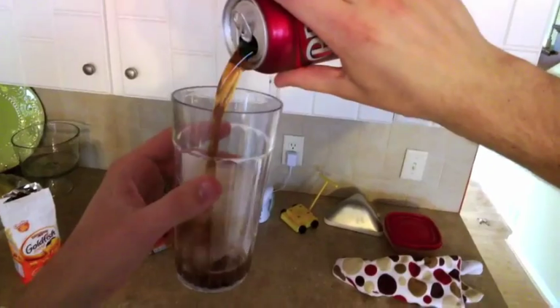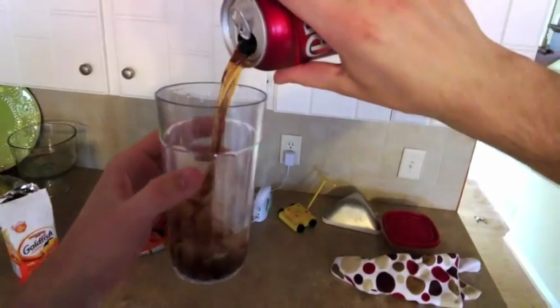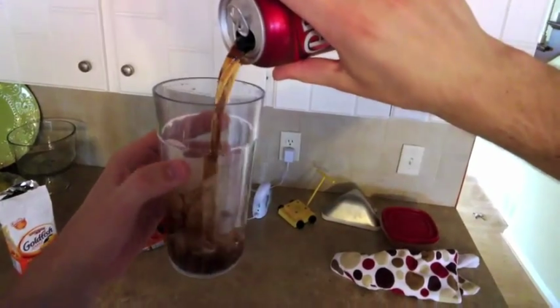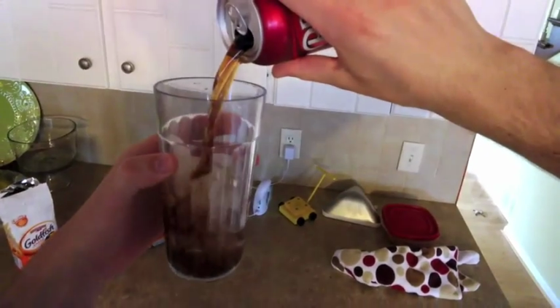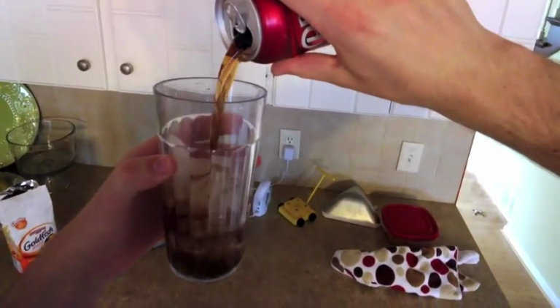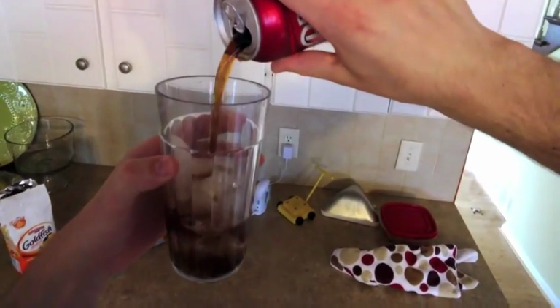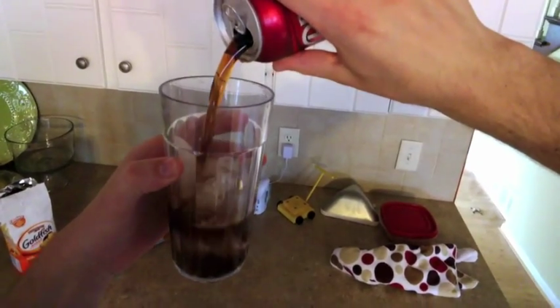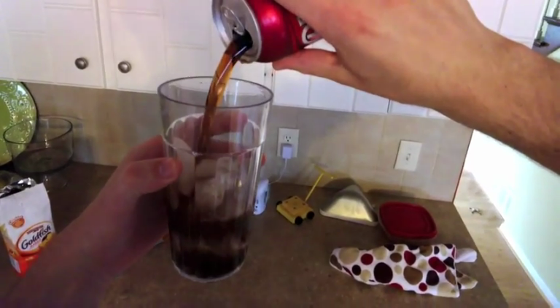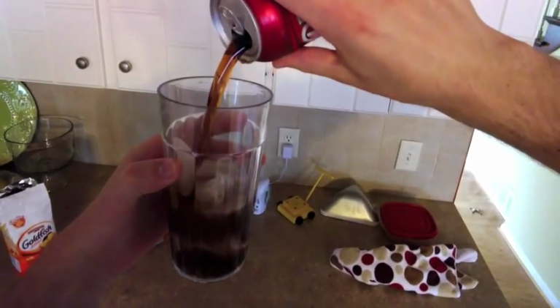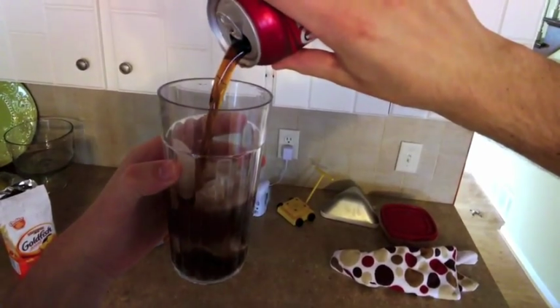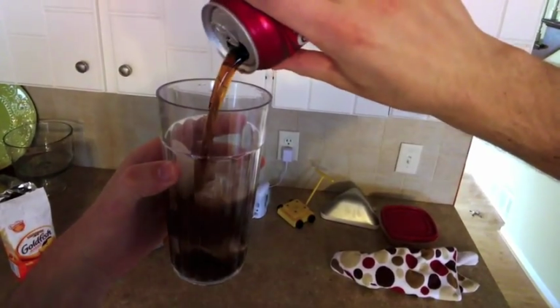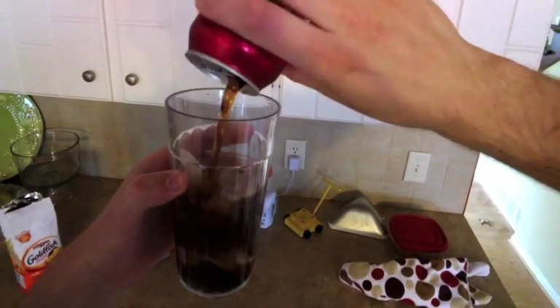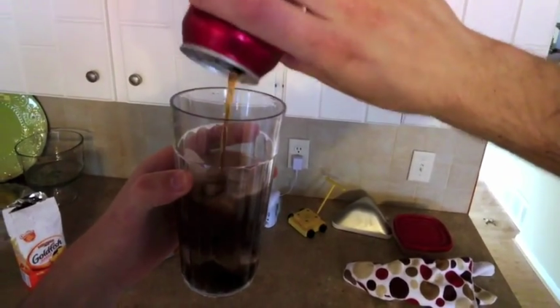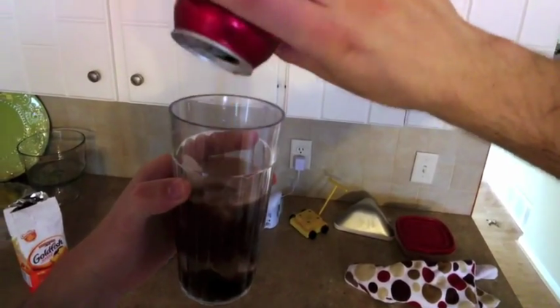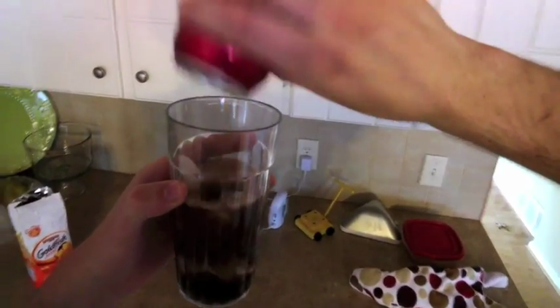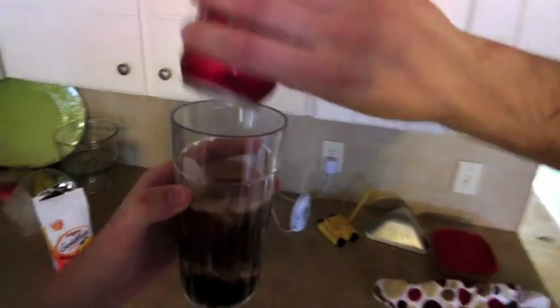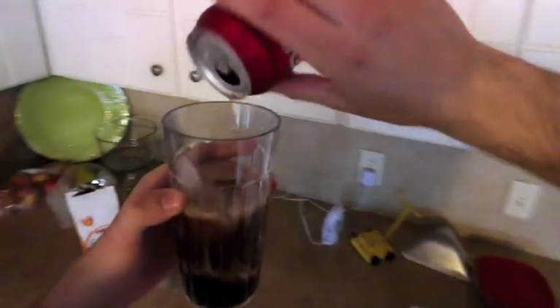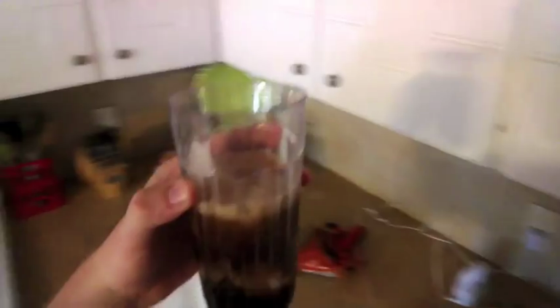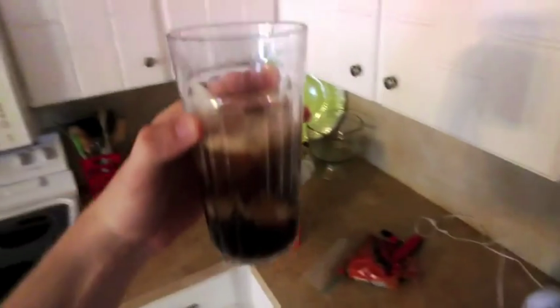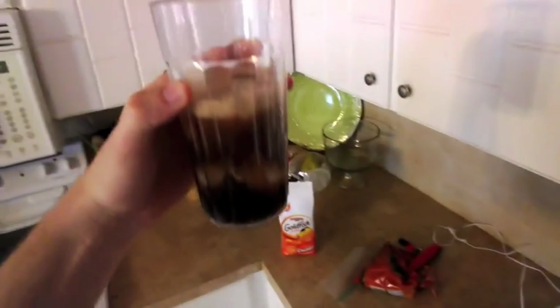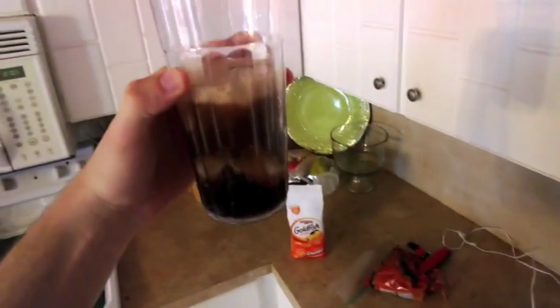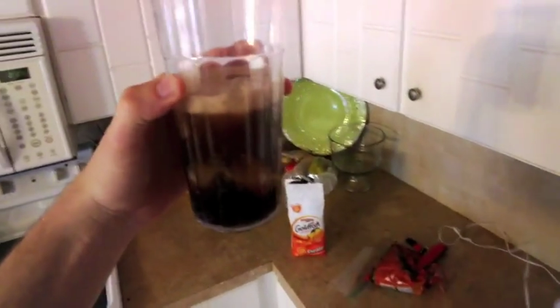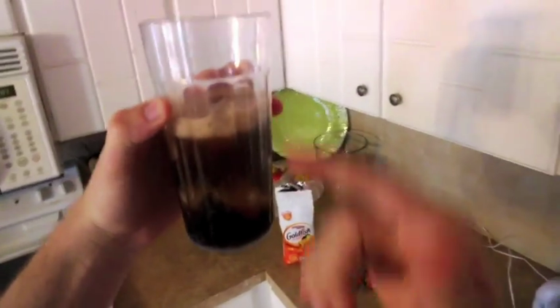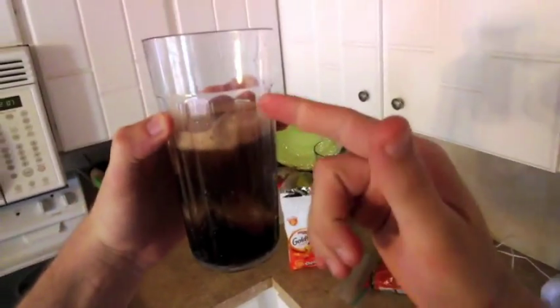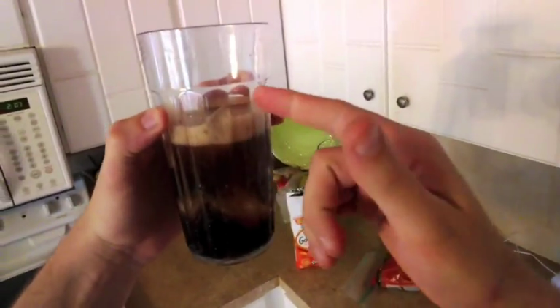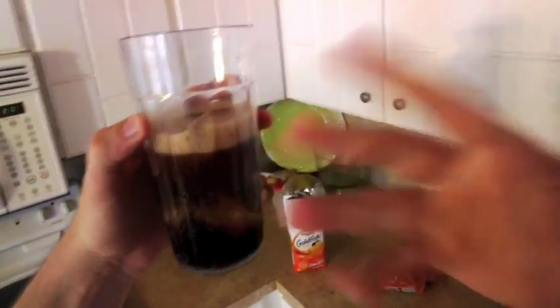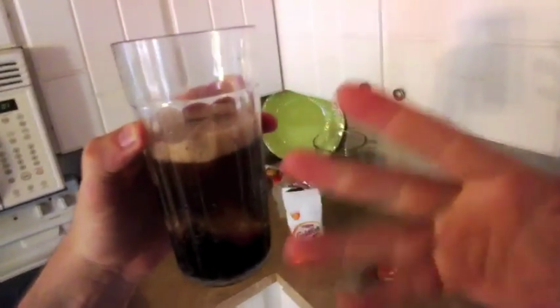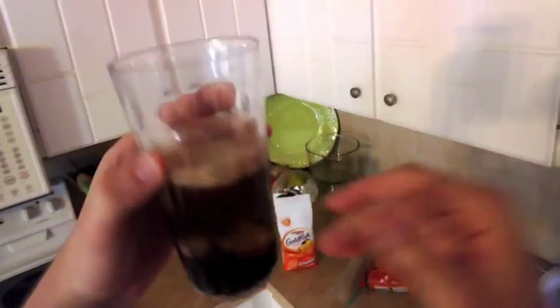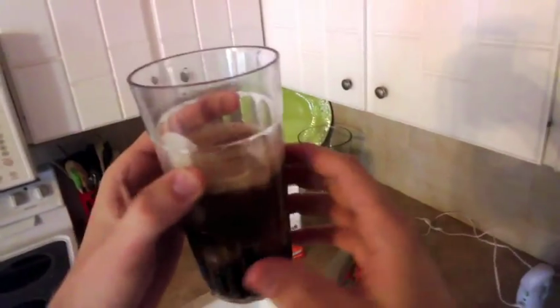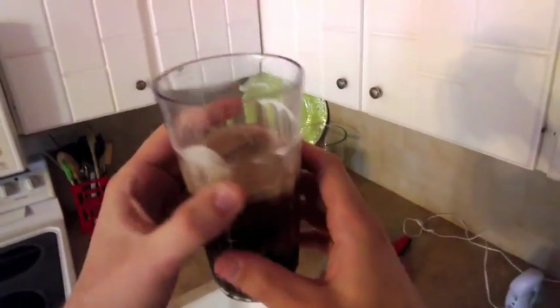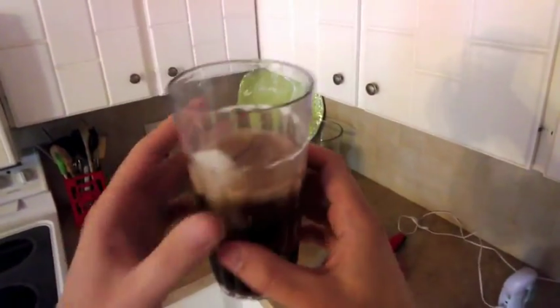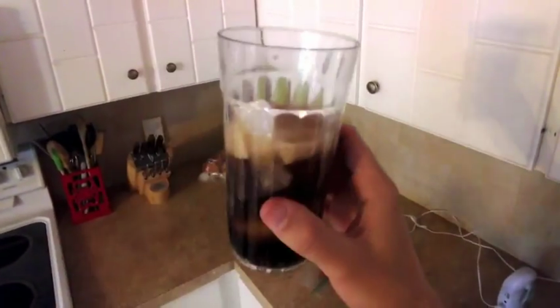I love how the ice keeps my Dr. Pepper really cold, but what I don't like is that the ice starts to melt and kind of water down my soda.